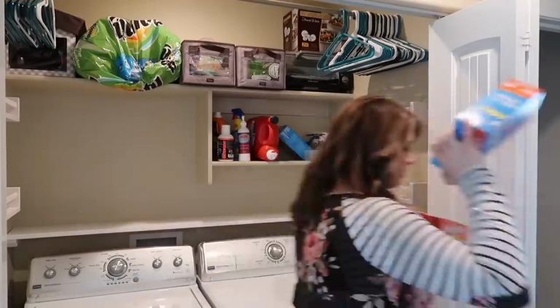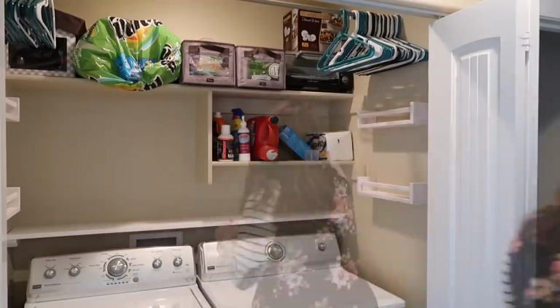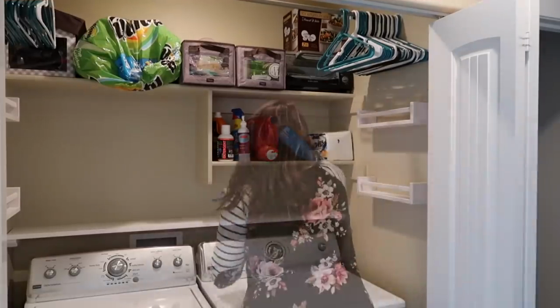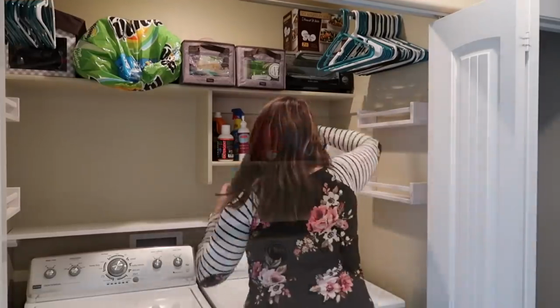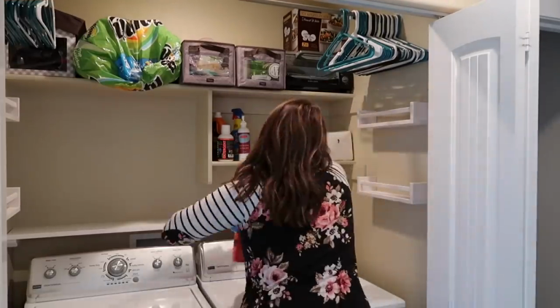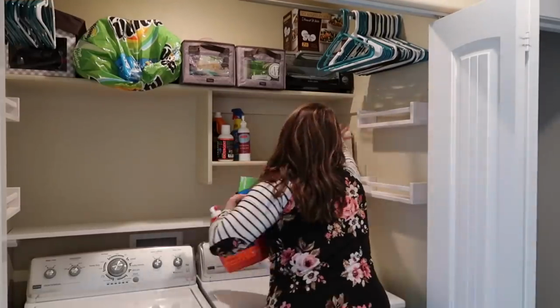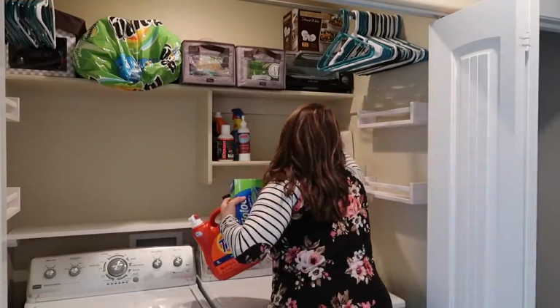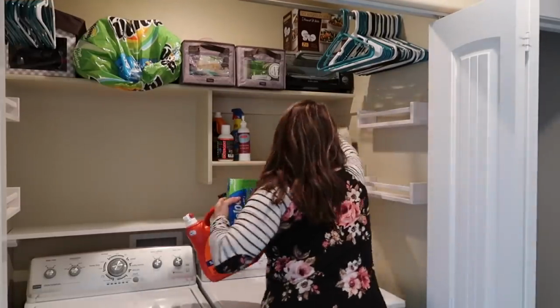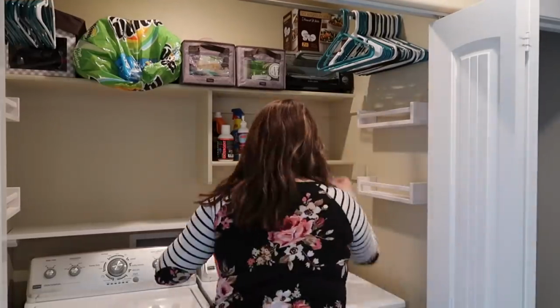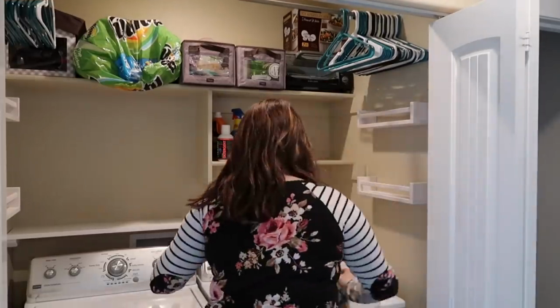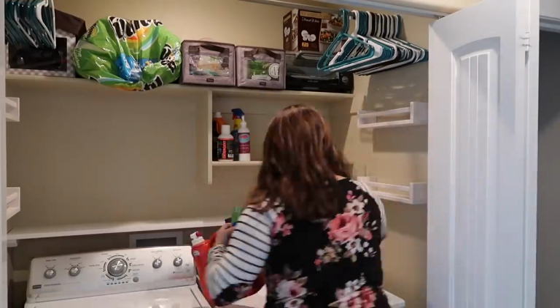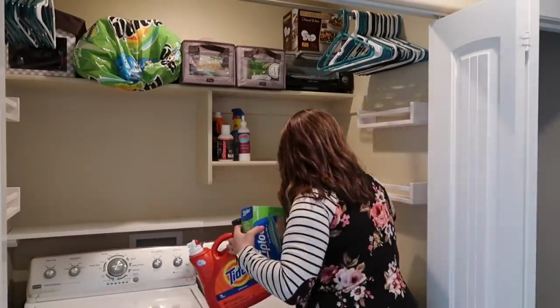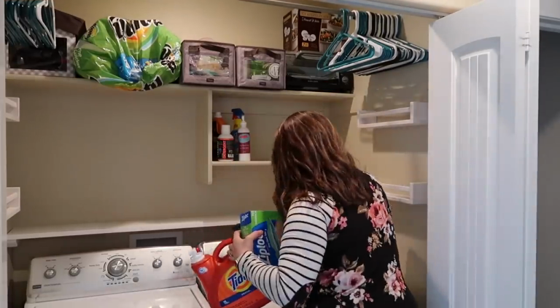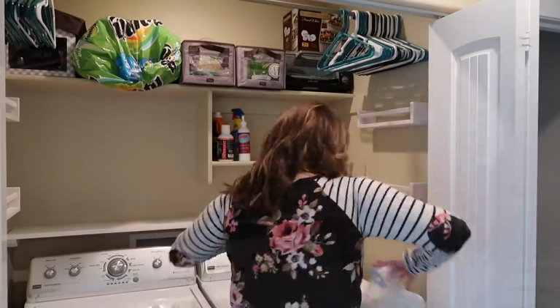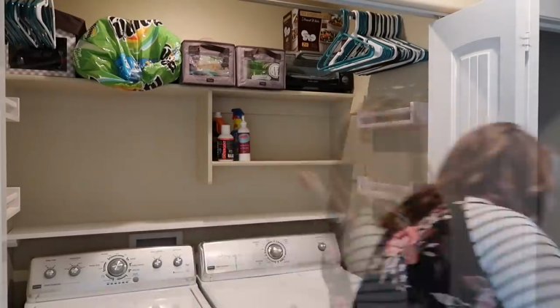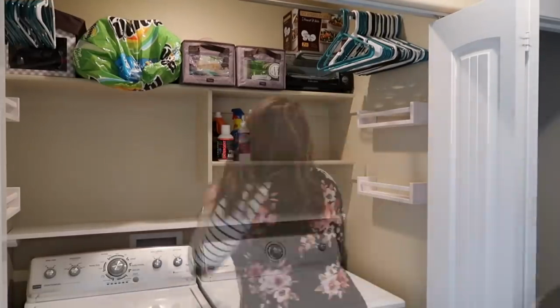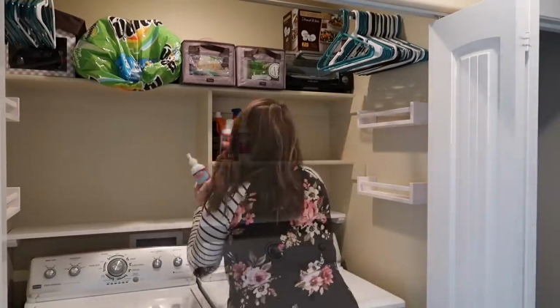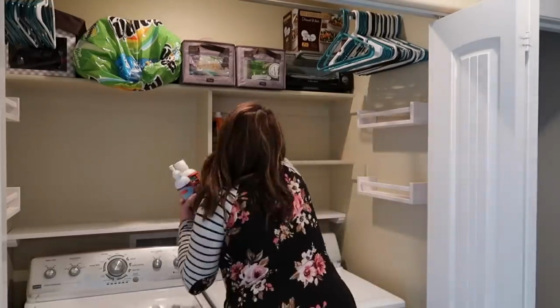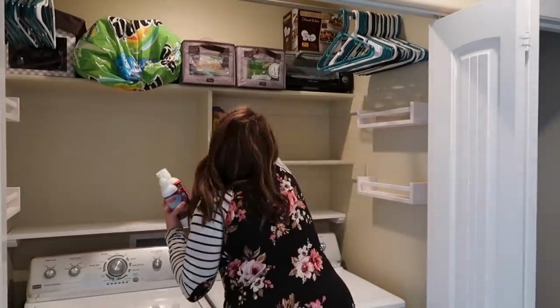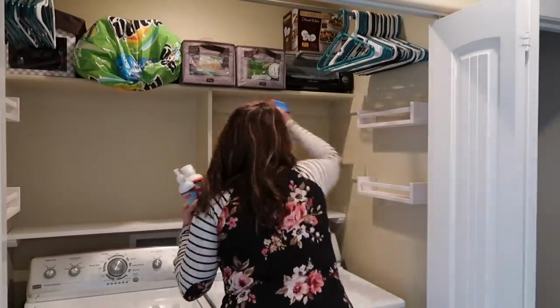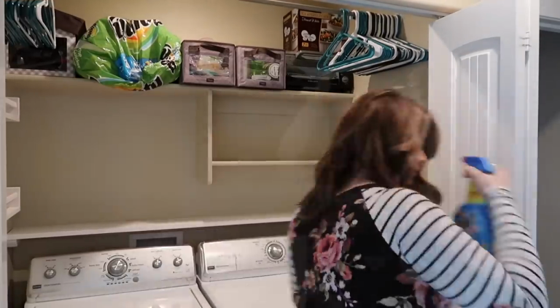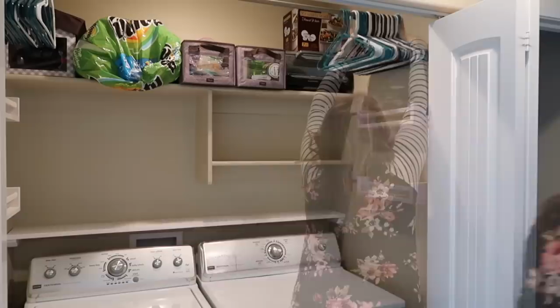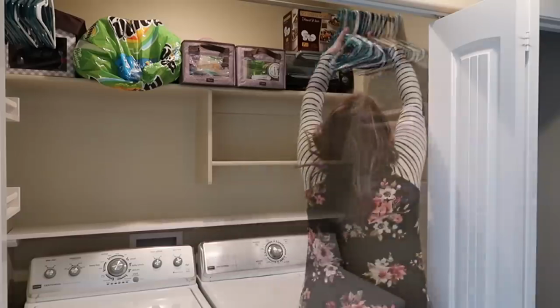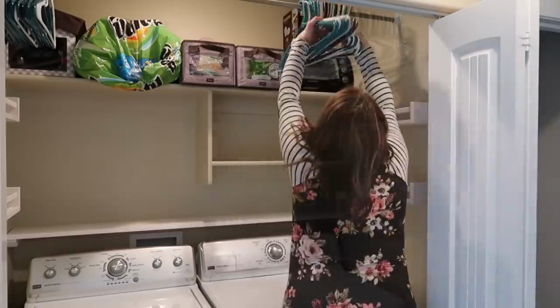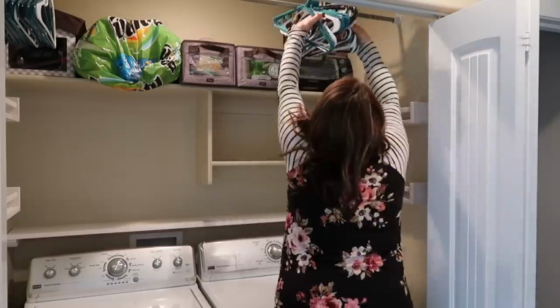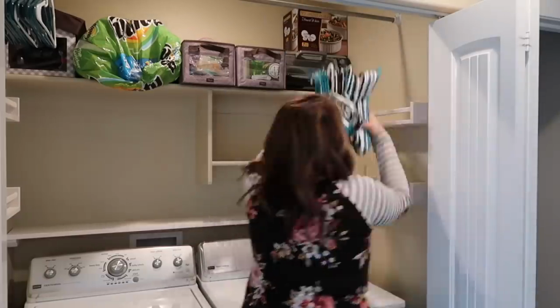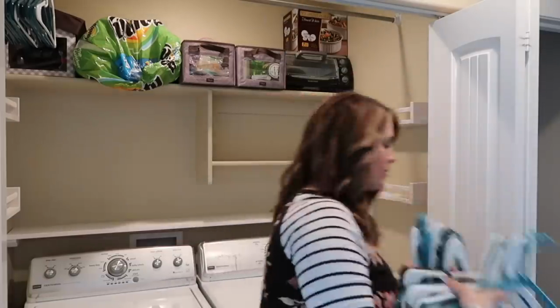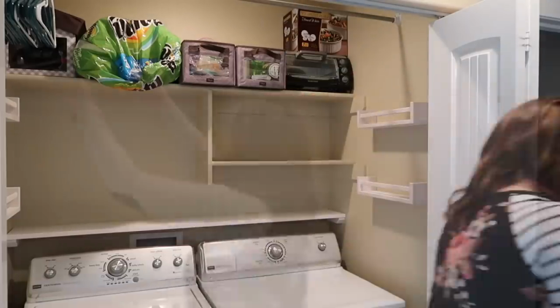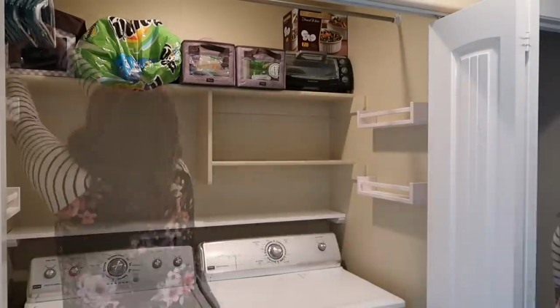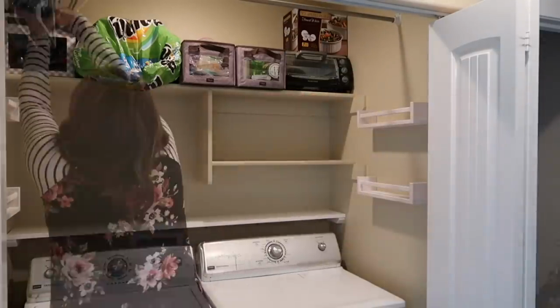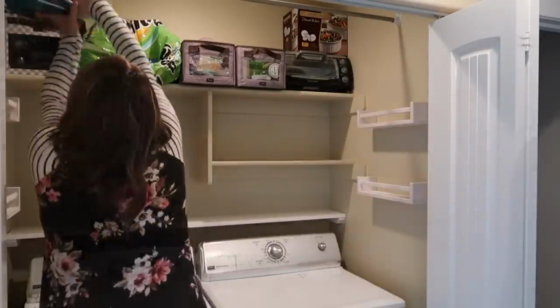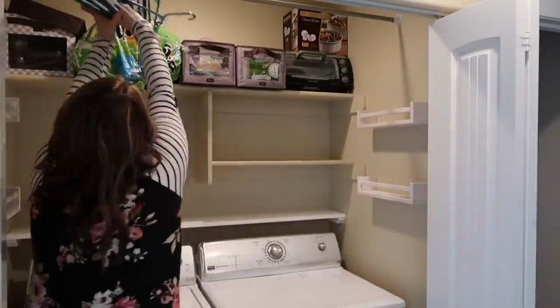Once we had the shelves put in place, I just went ahead into the laundry closet and started pulling everything out so that we could start out with a new clean space.